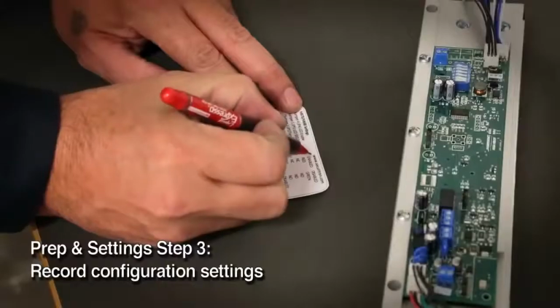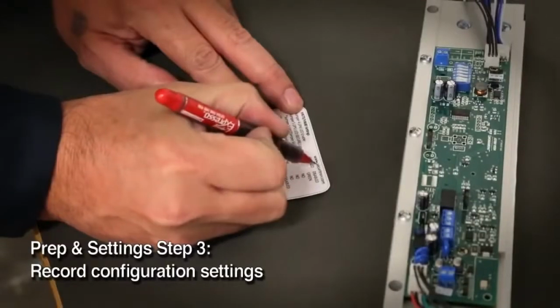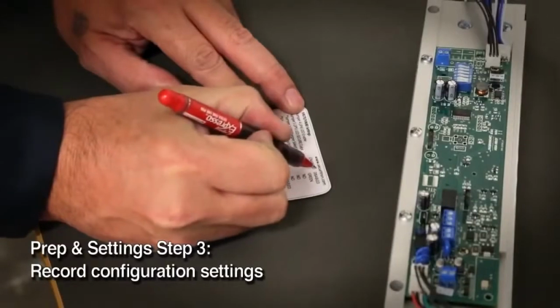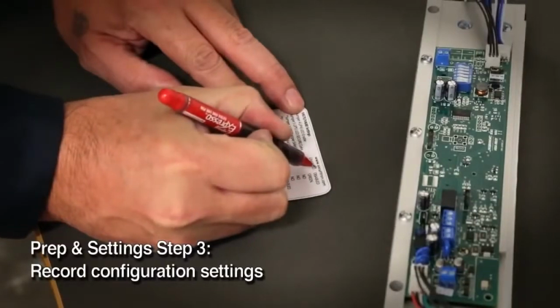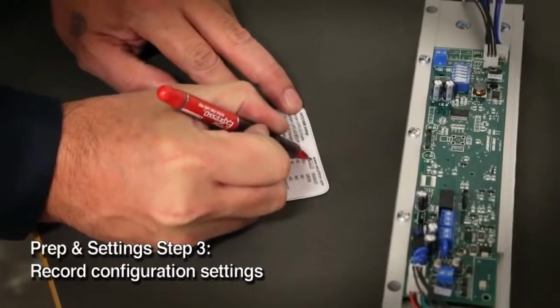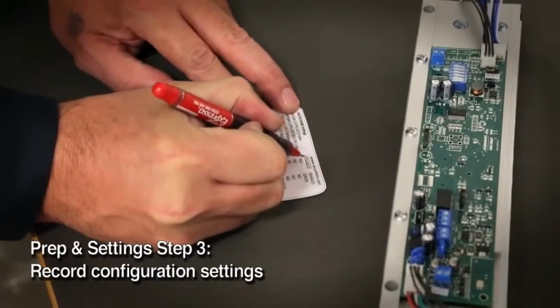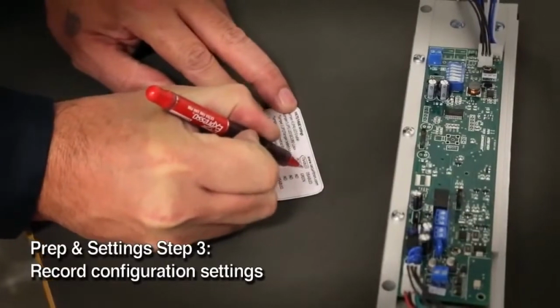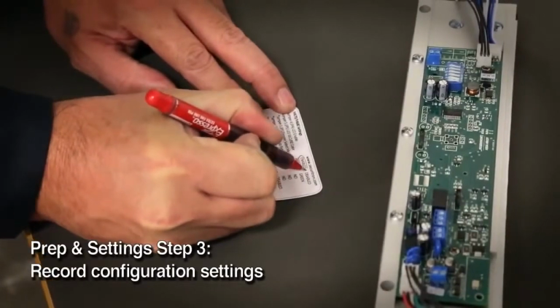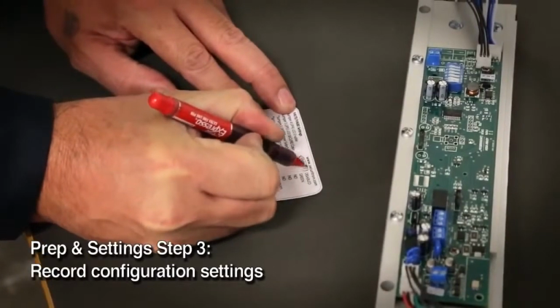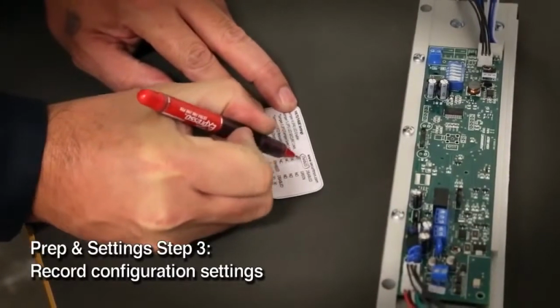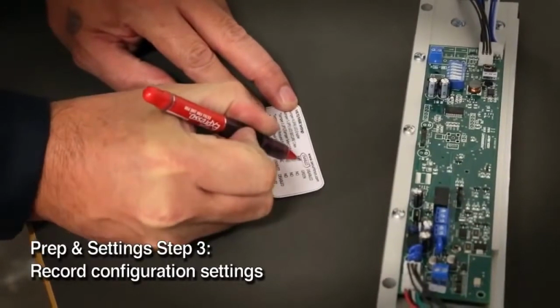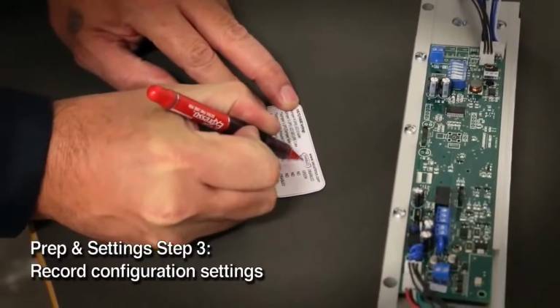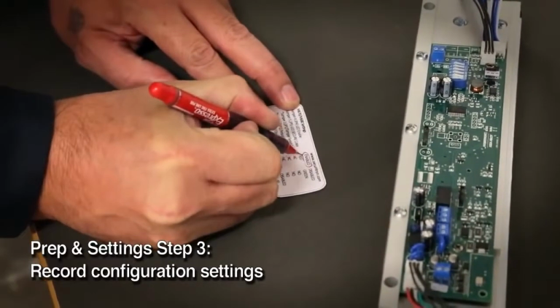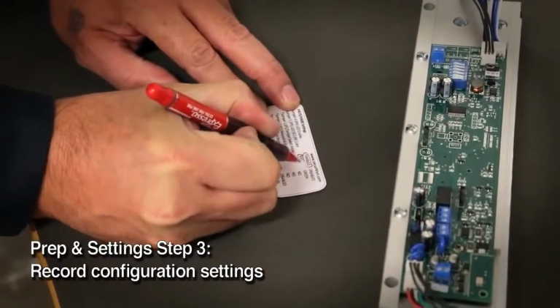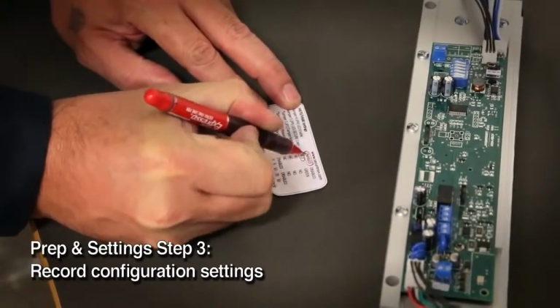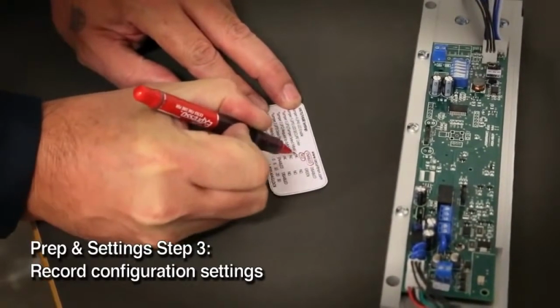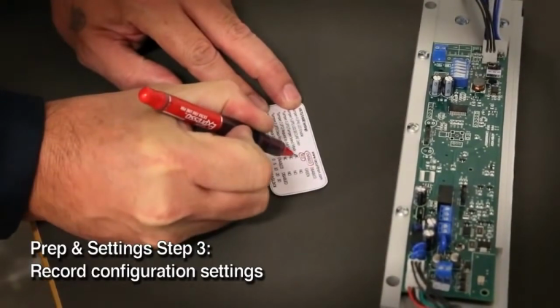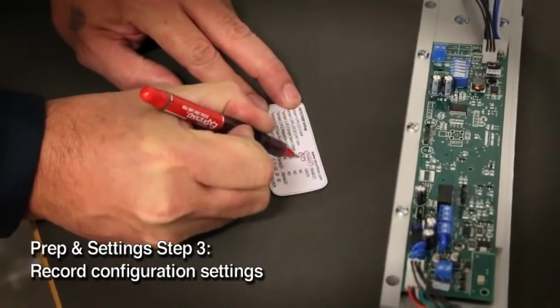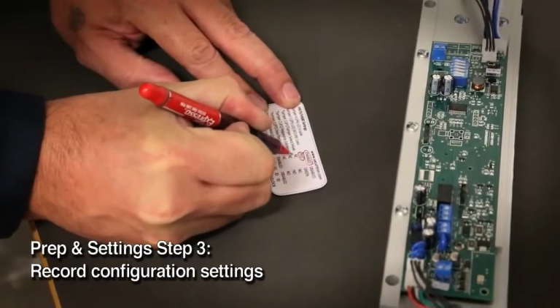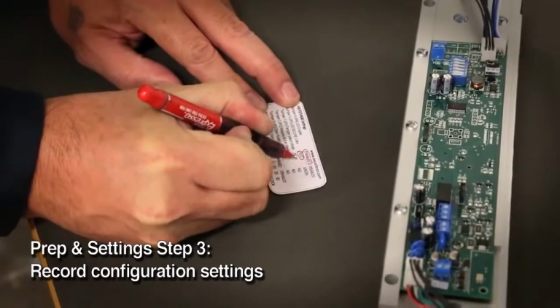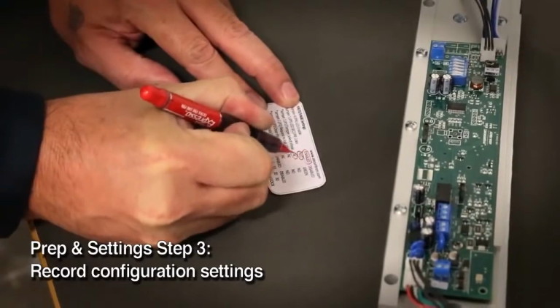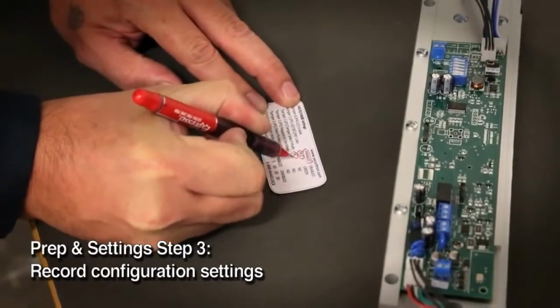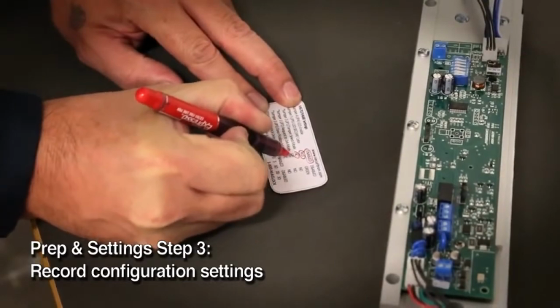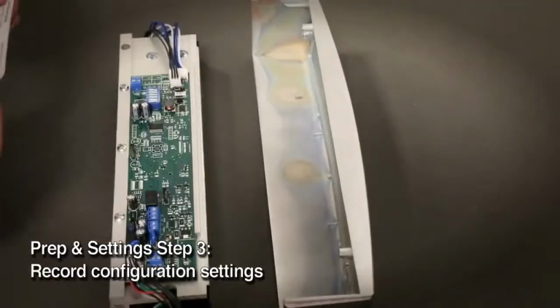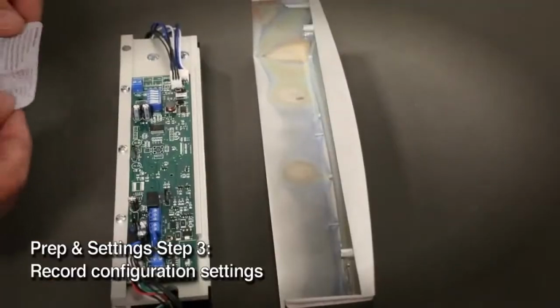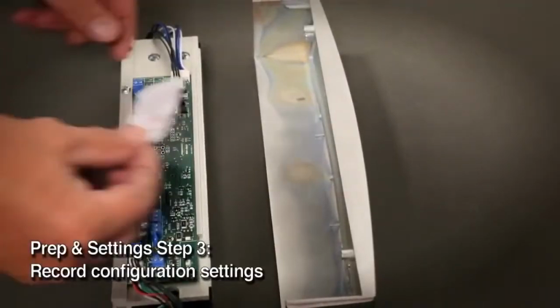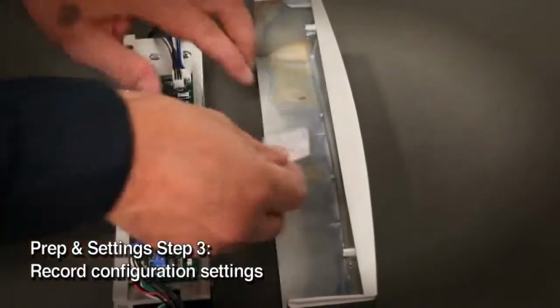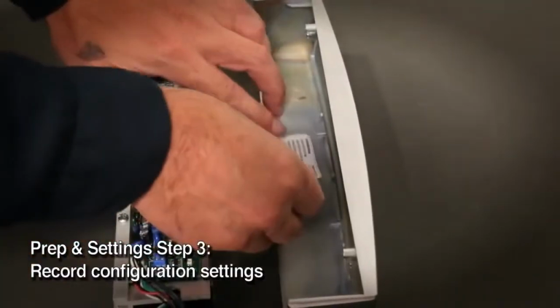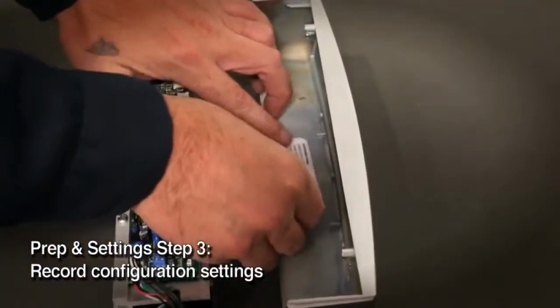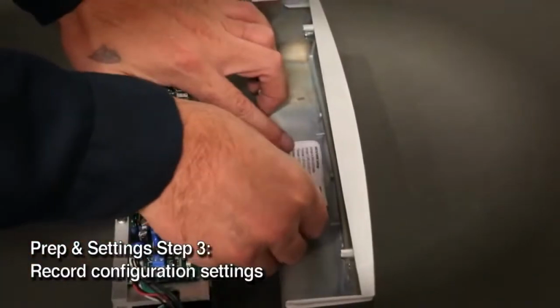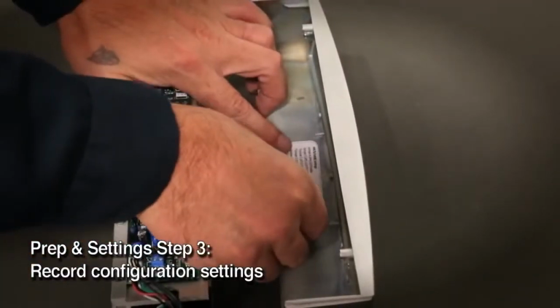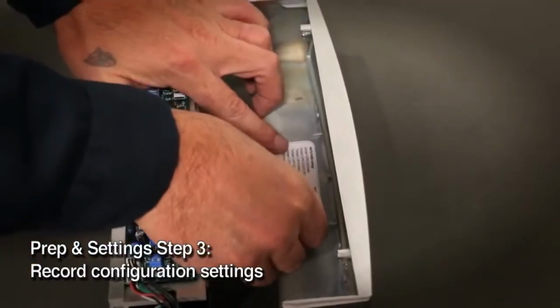Fill out the label so if the lock ever needs service, the maintenance personnel will know how it's configured. Place the label on the inside of the cover.